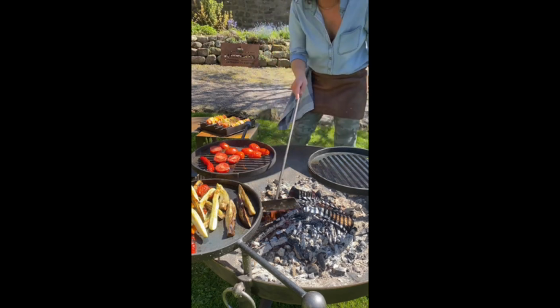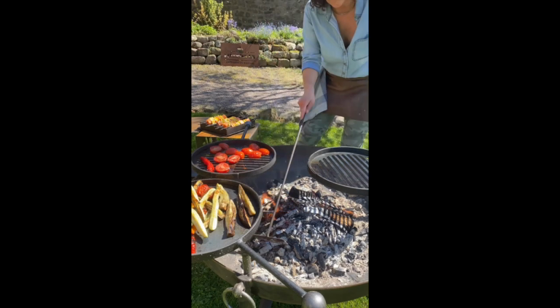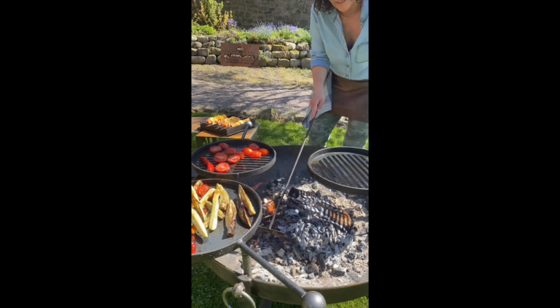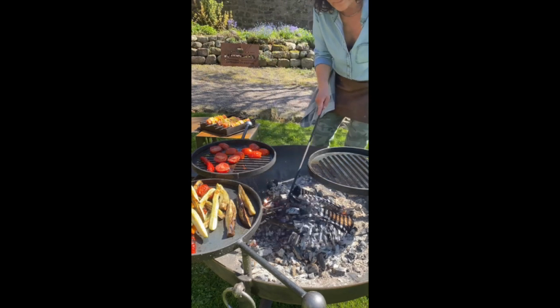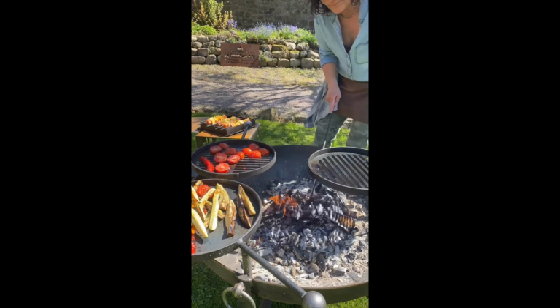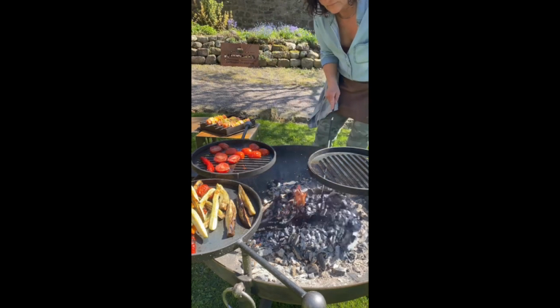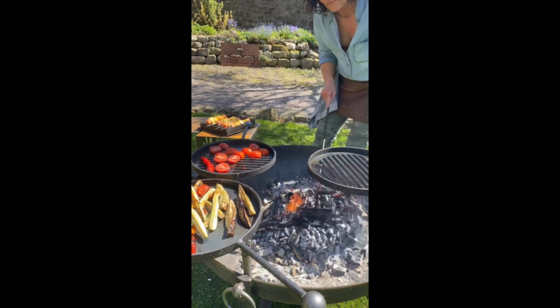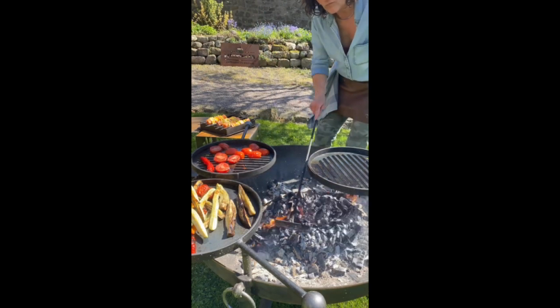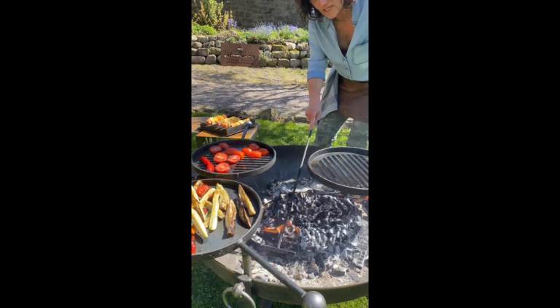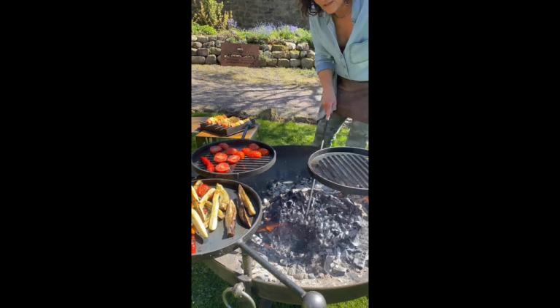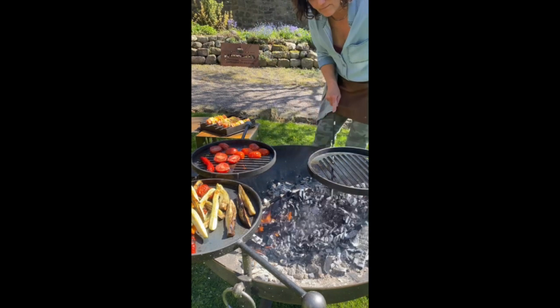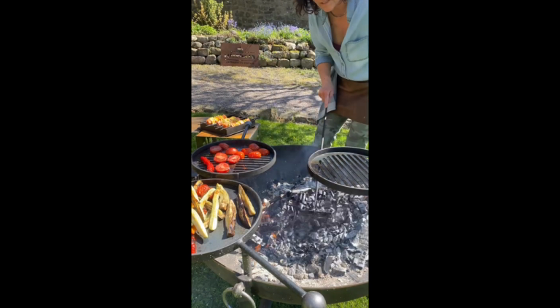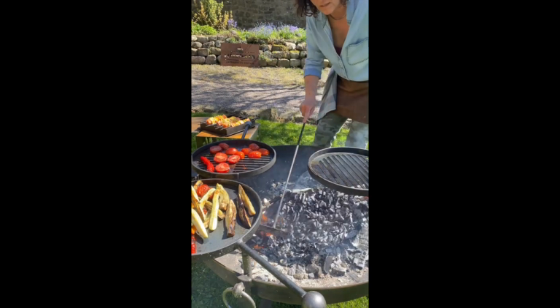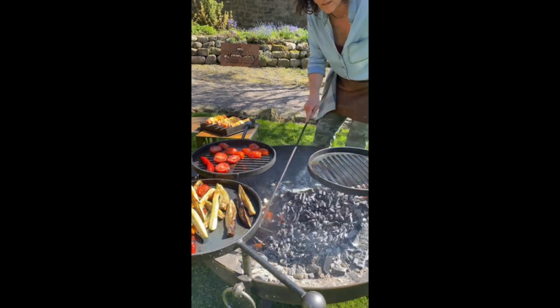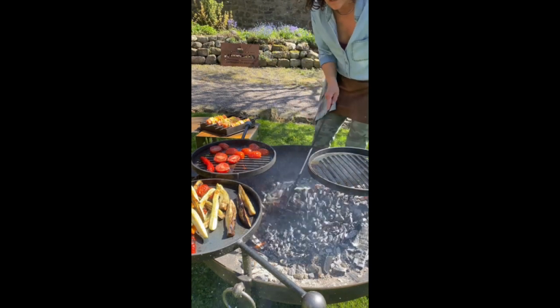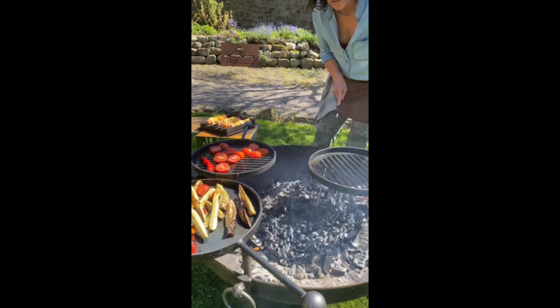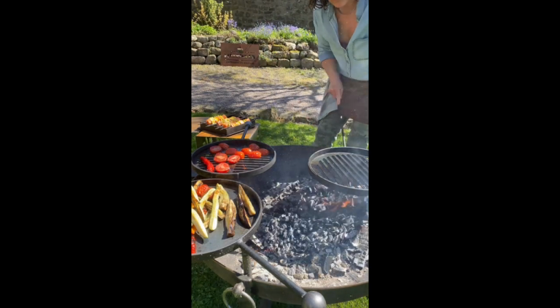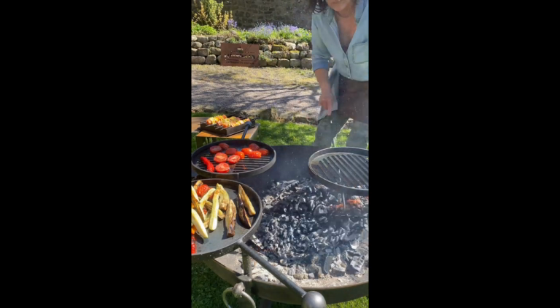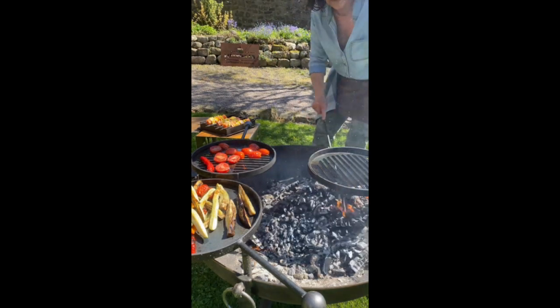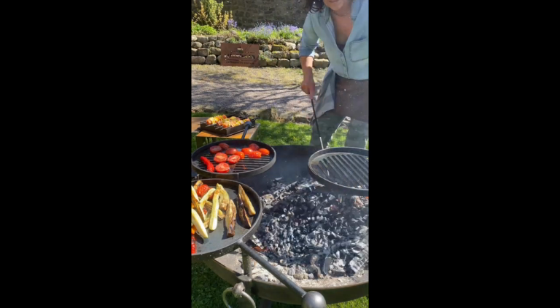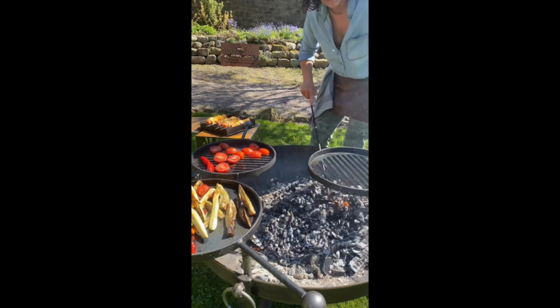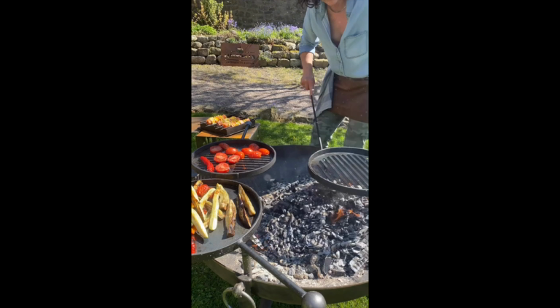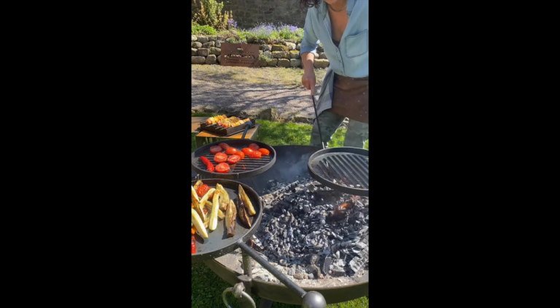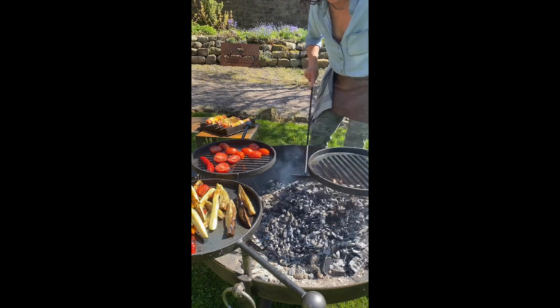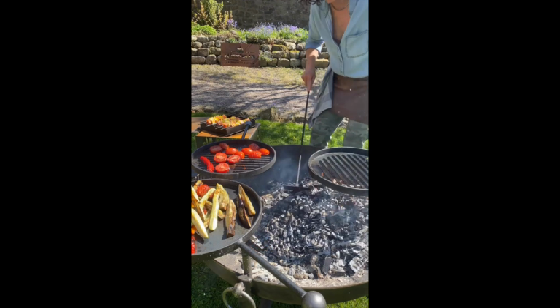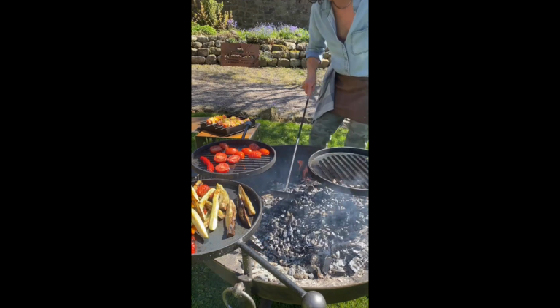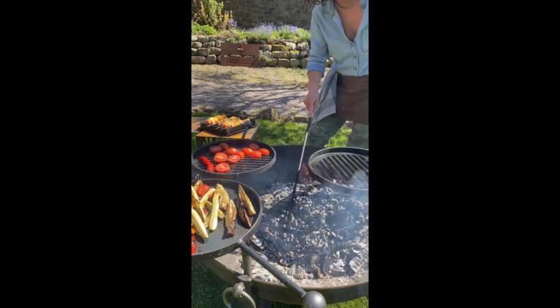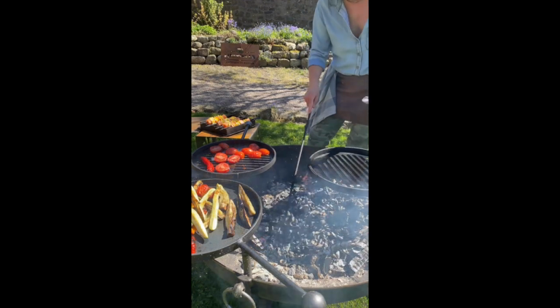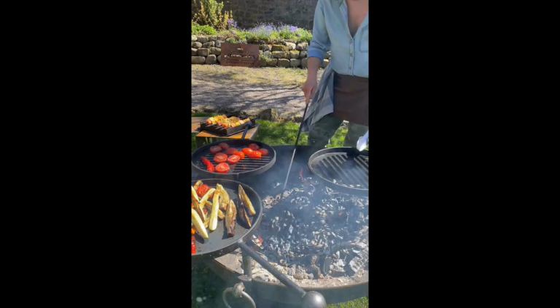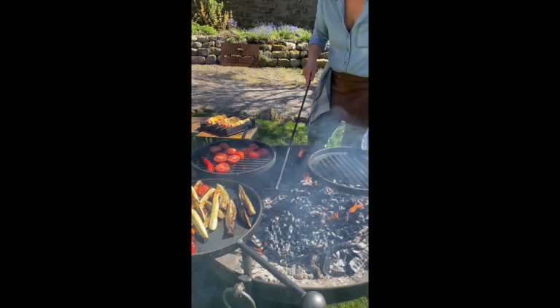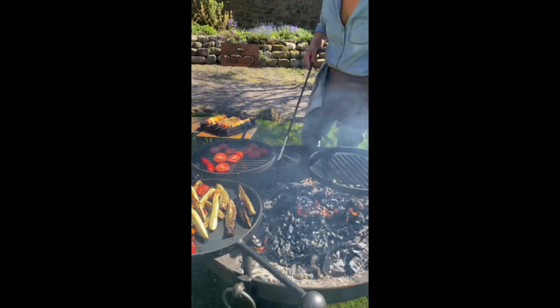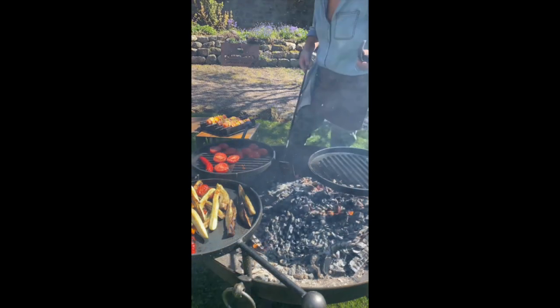Just quickly grate the embers right underneath this grill.